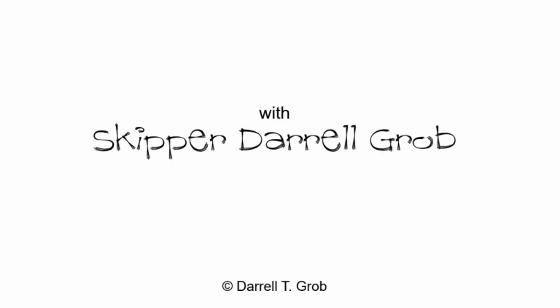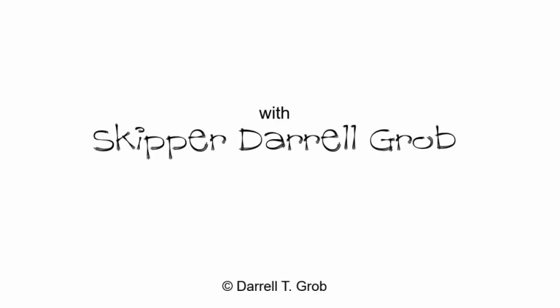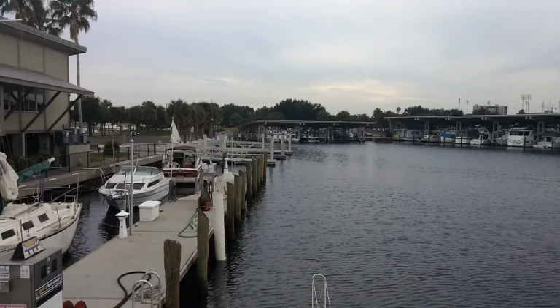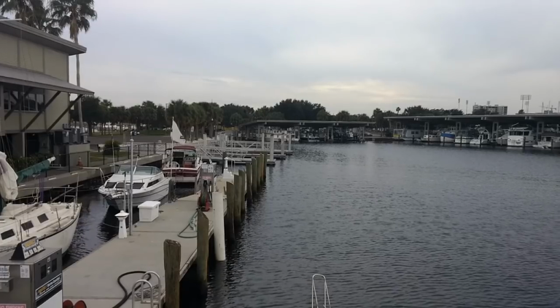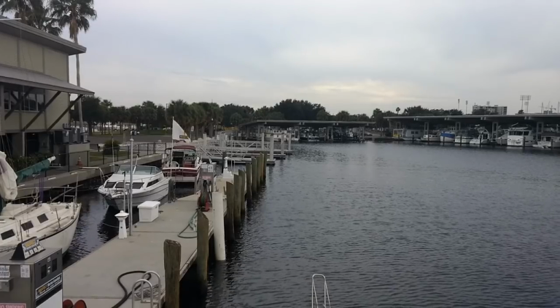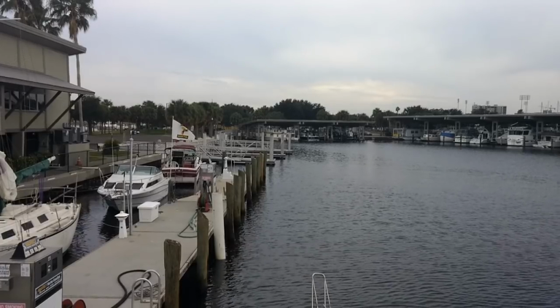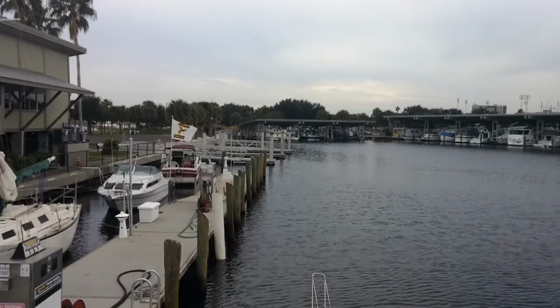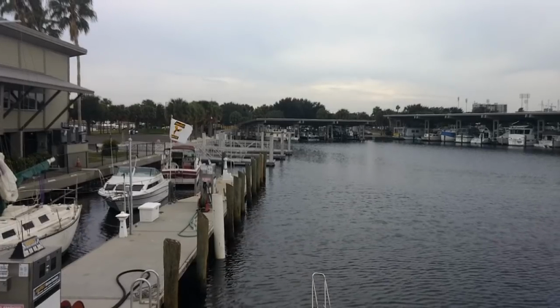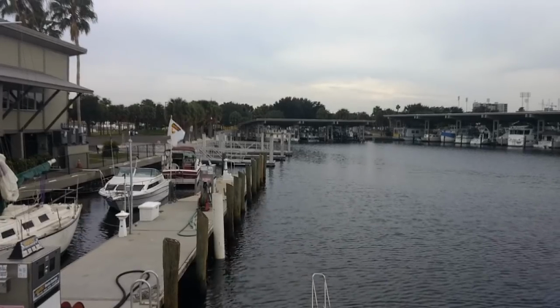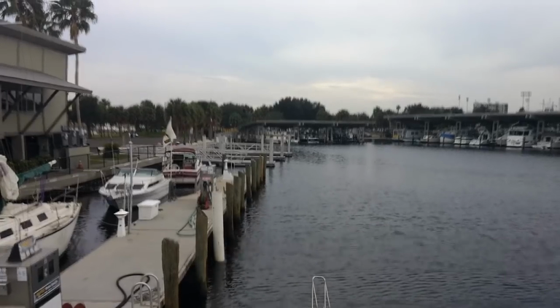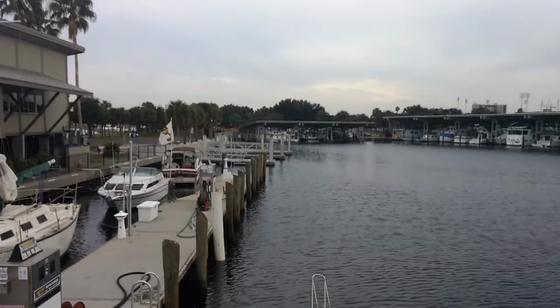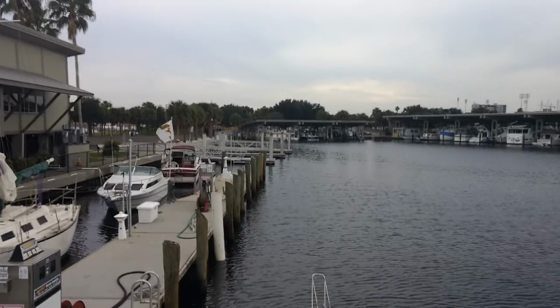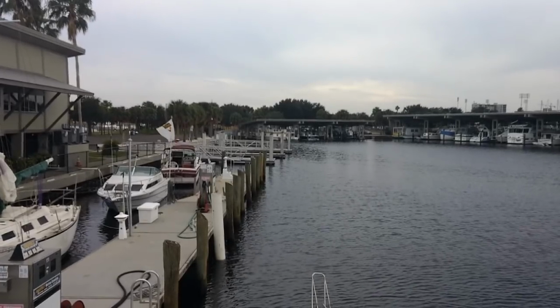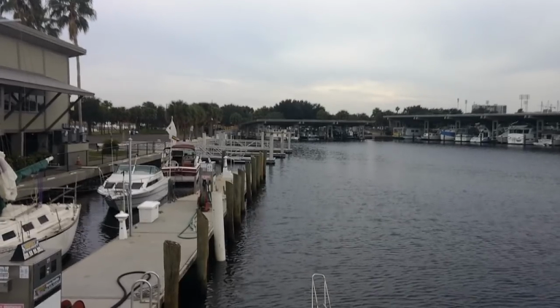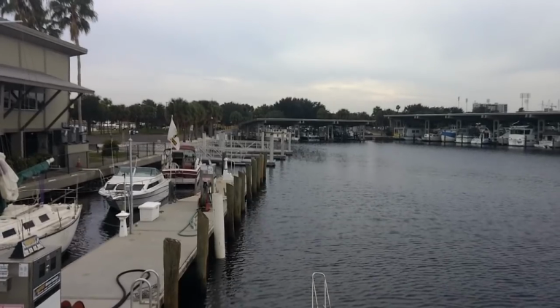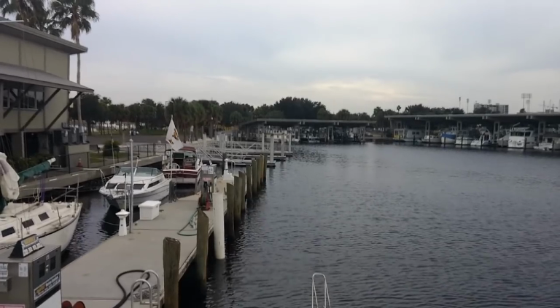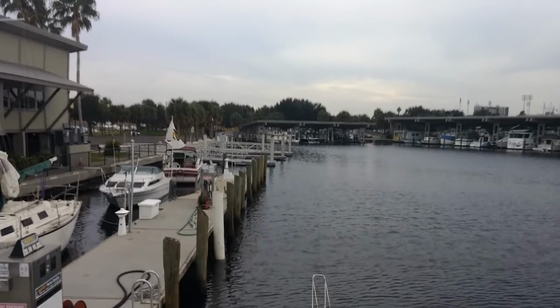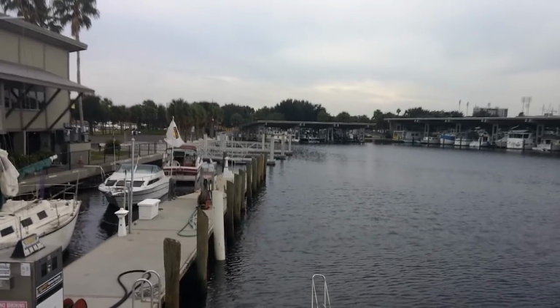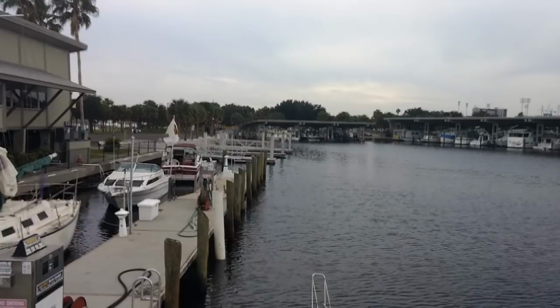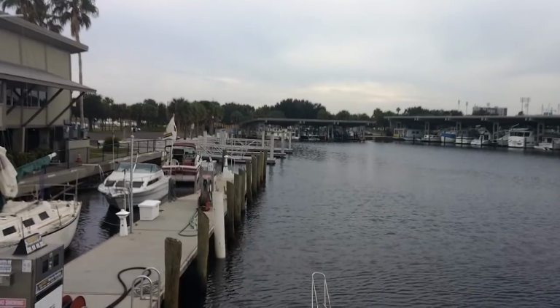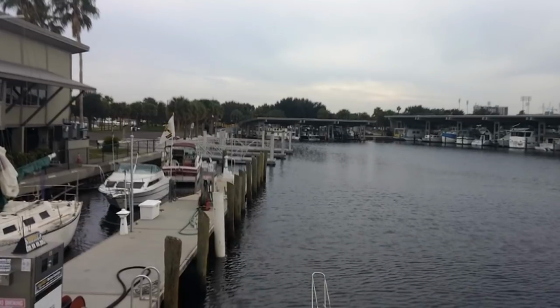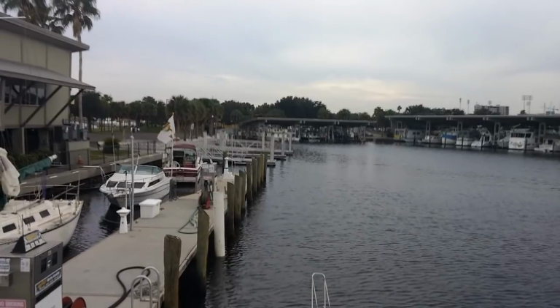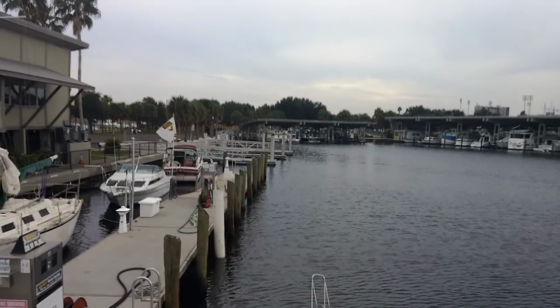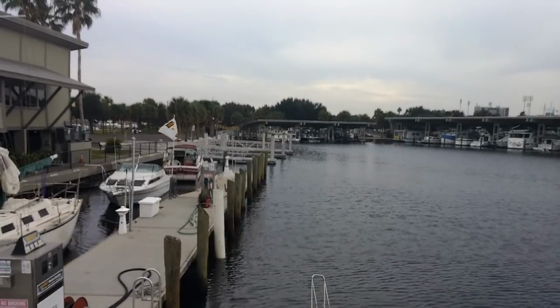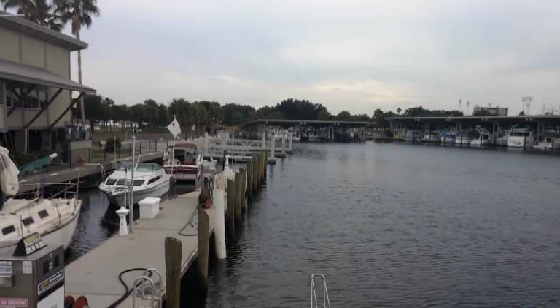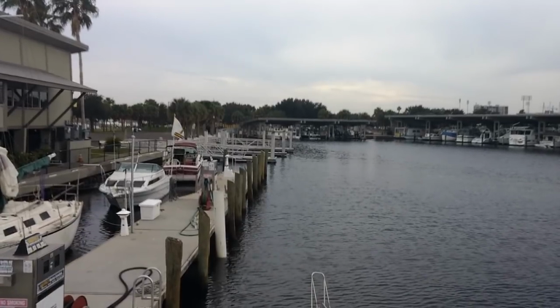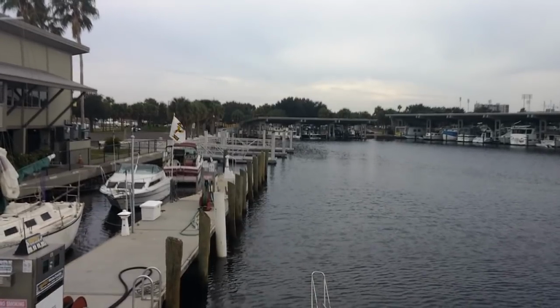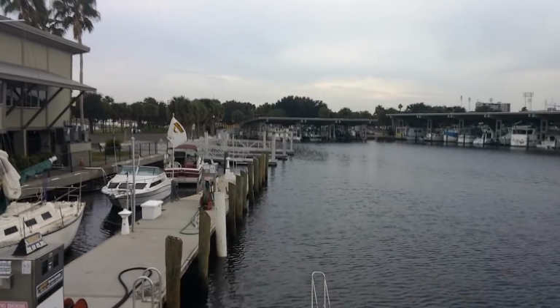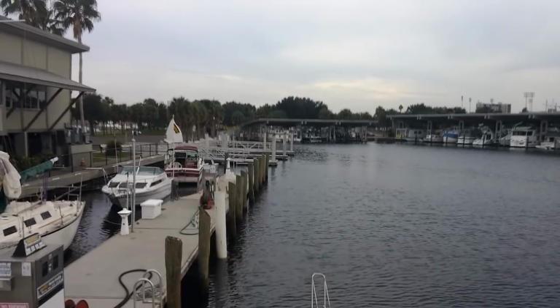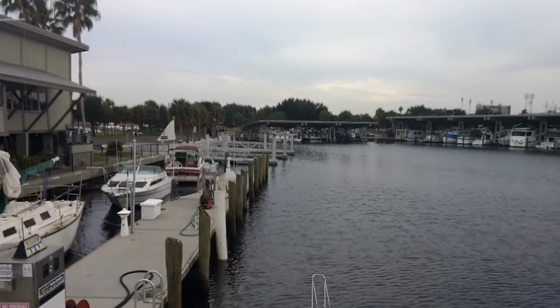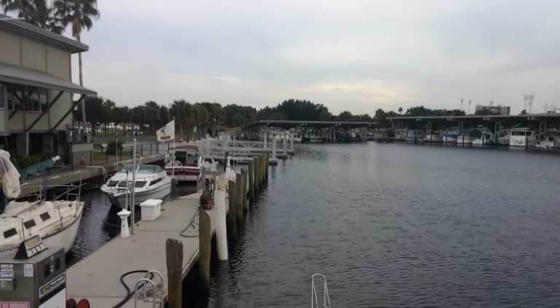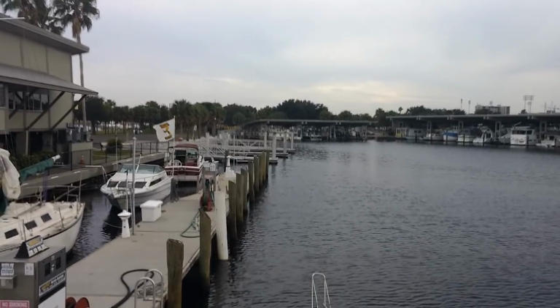Hi everybody, Skipper Daryl here and welcome to a special edition of the Onboard Life YouTube video channel.